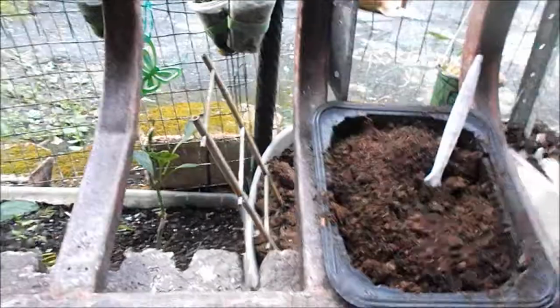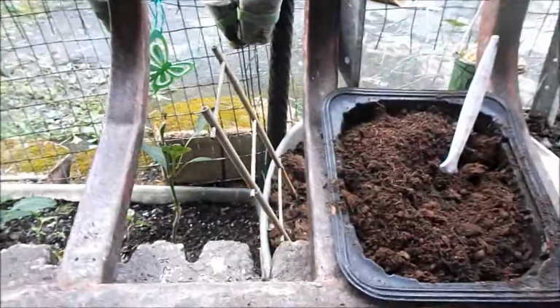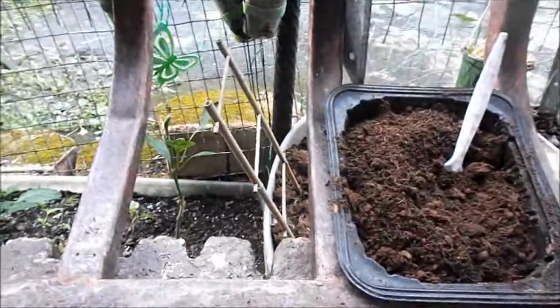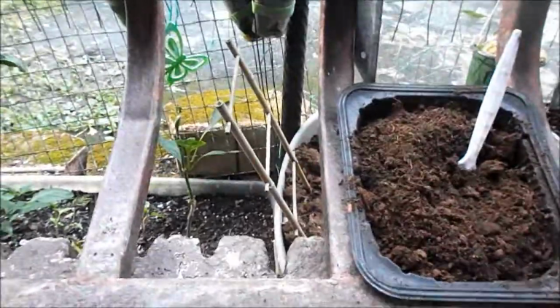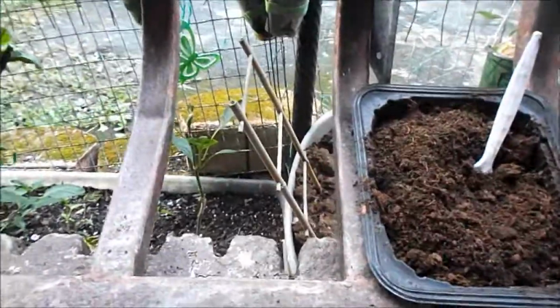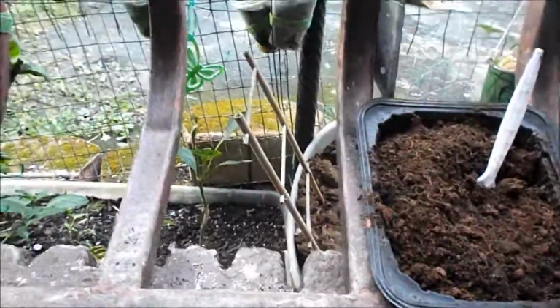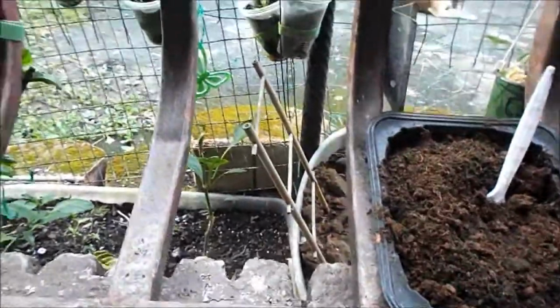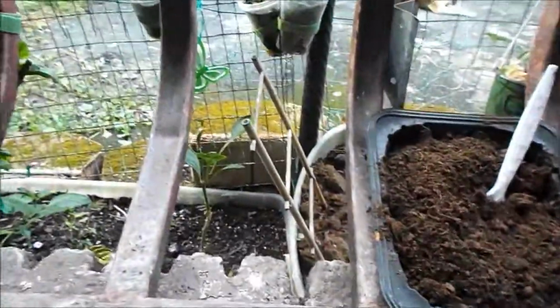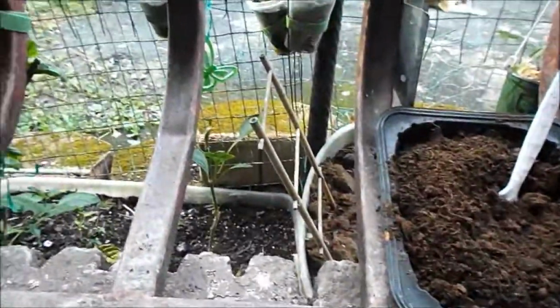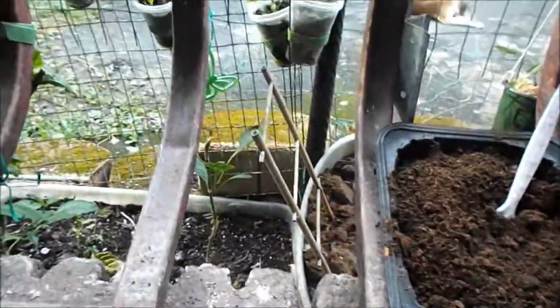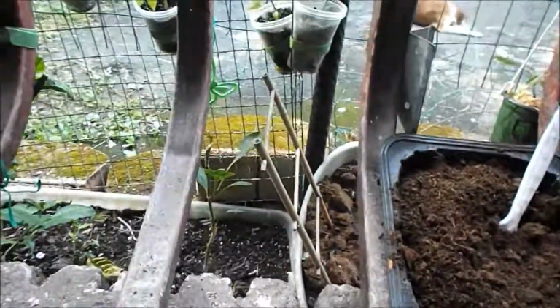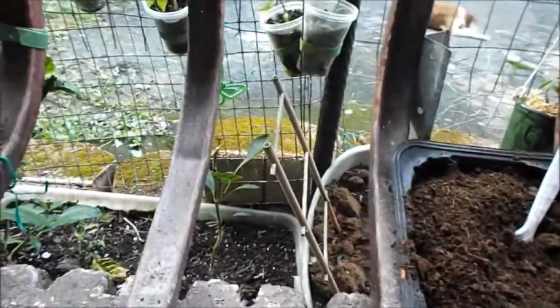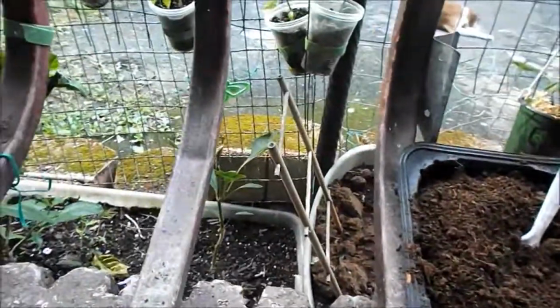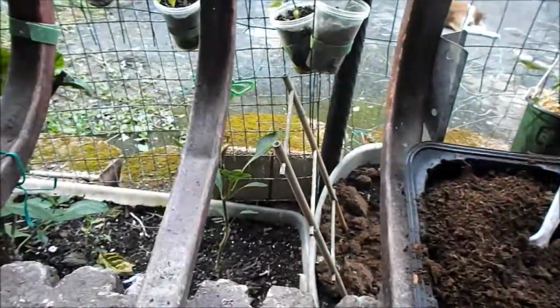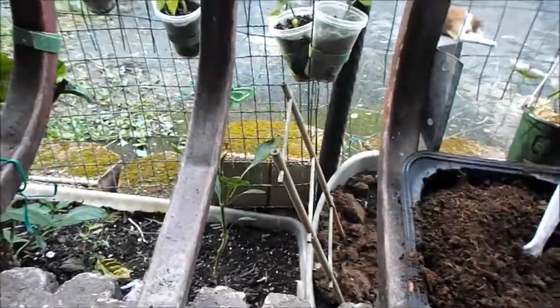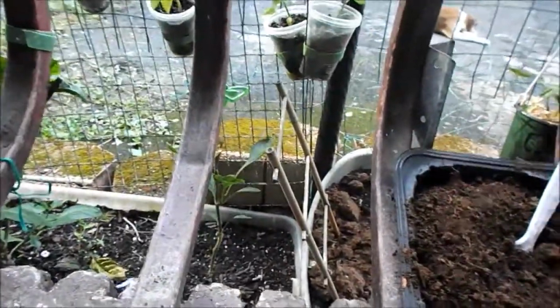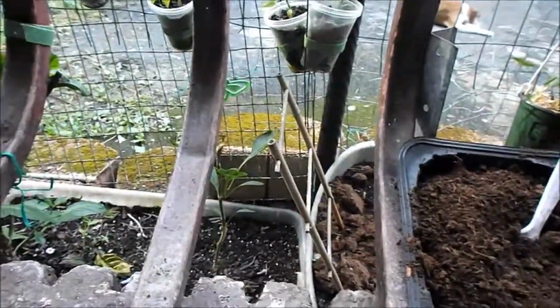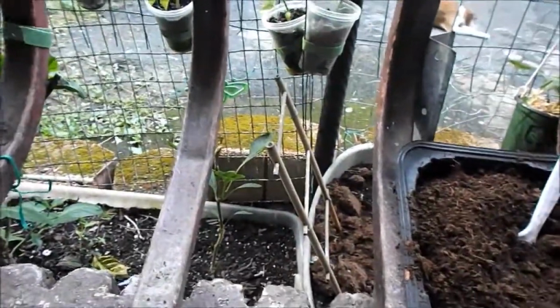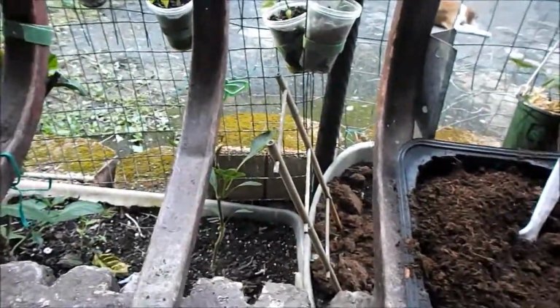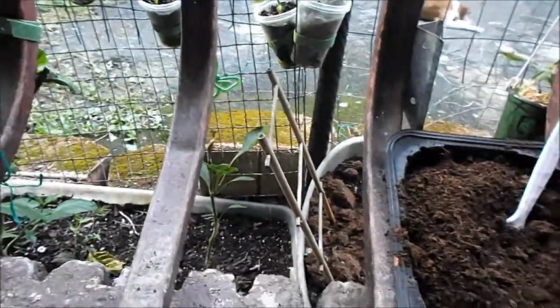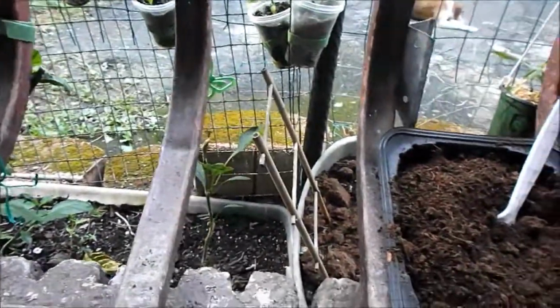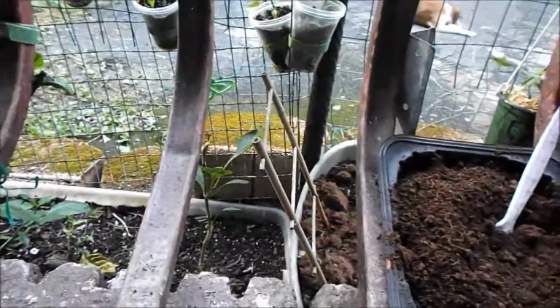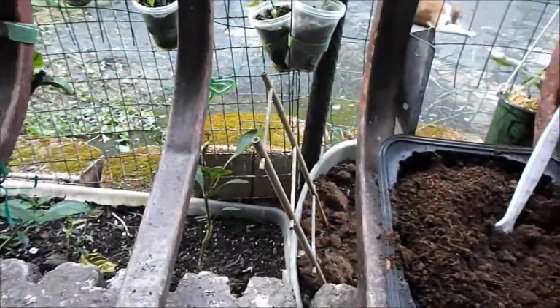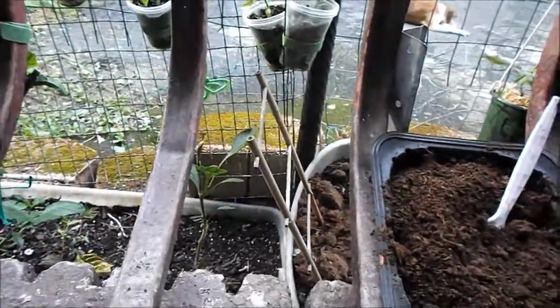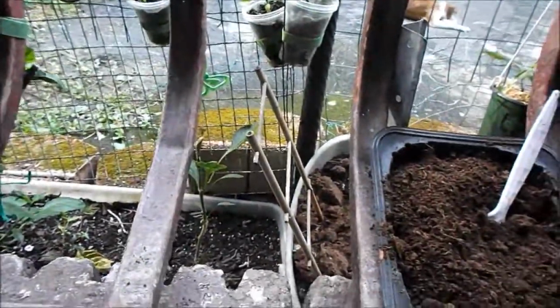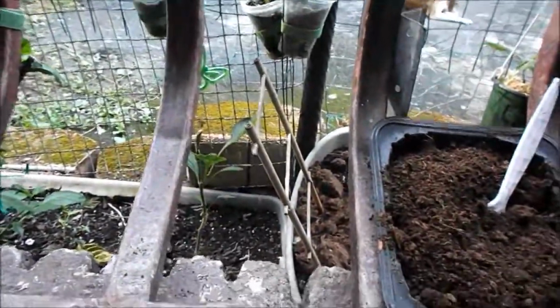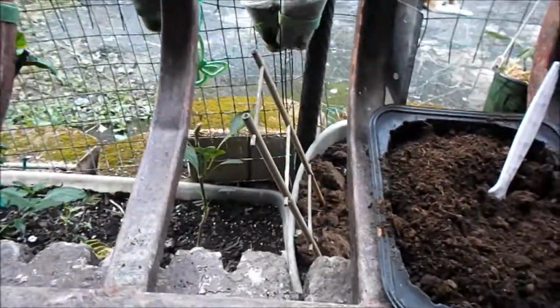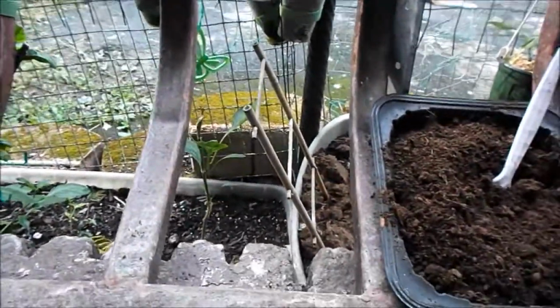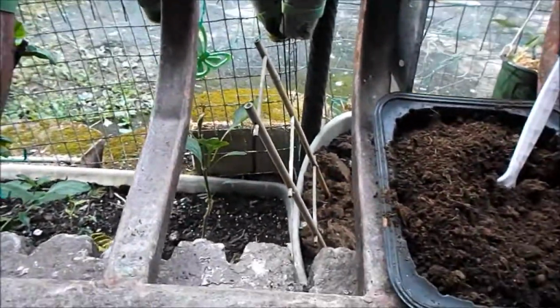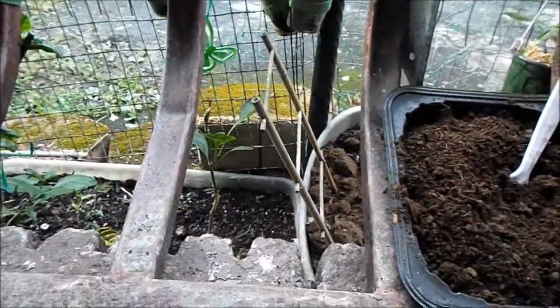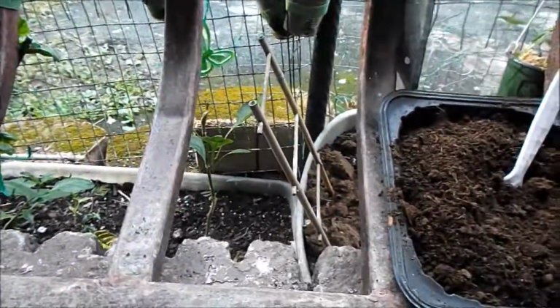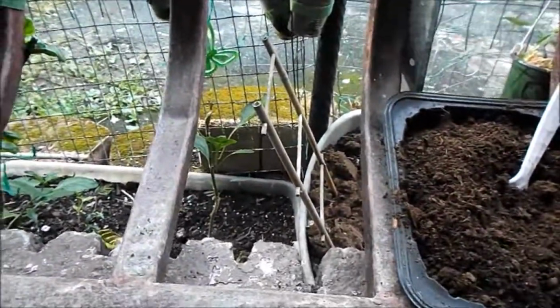Hi people, this is Nettie again. I was going to plant some seeds.